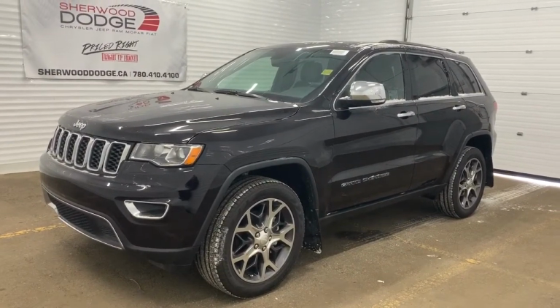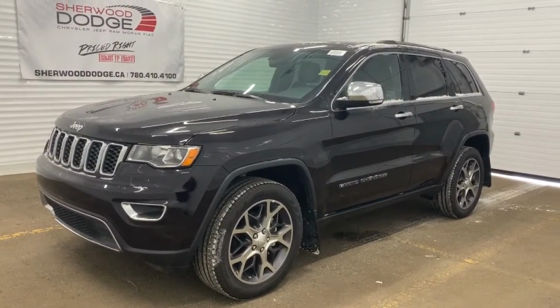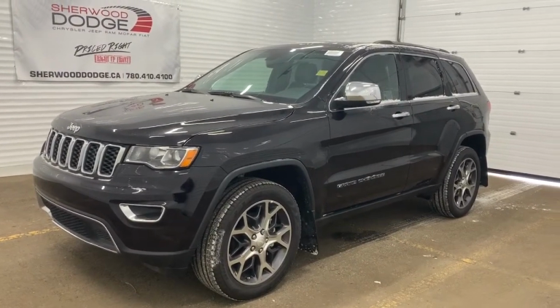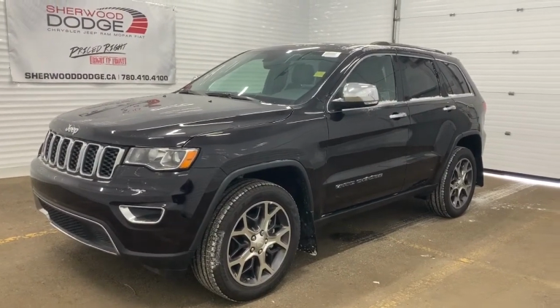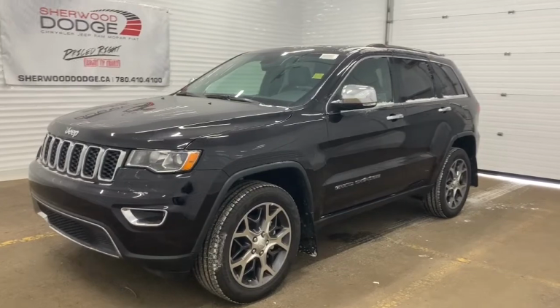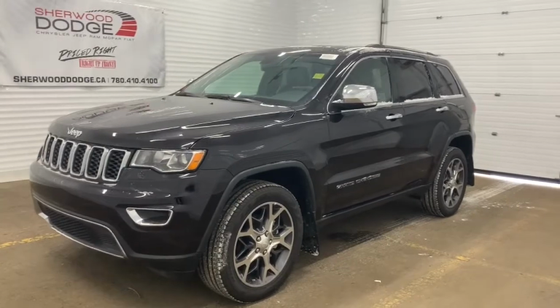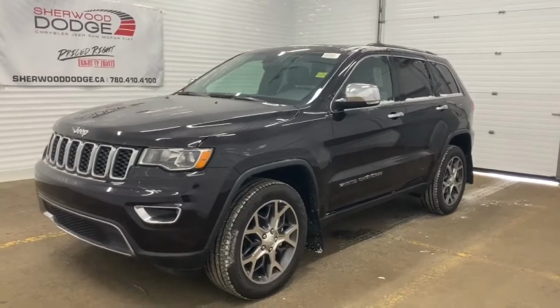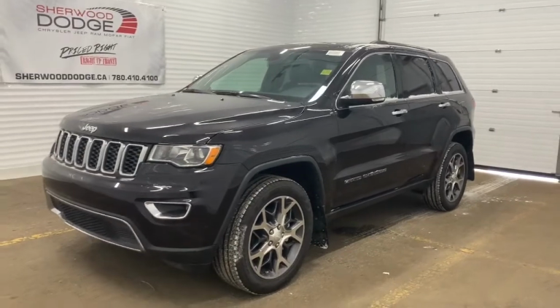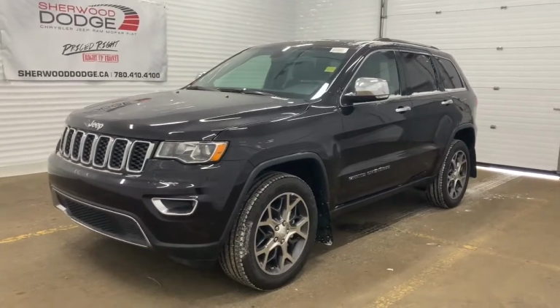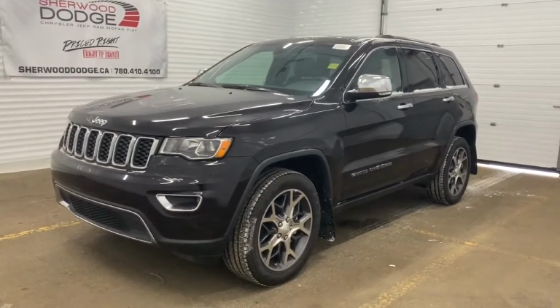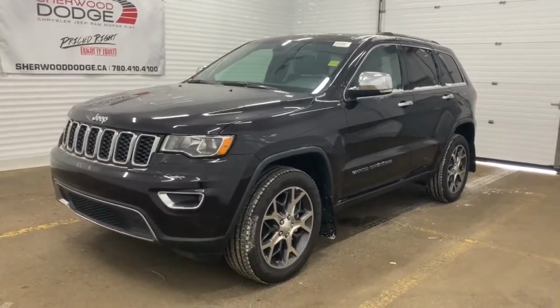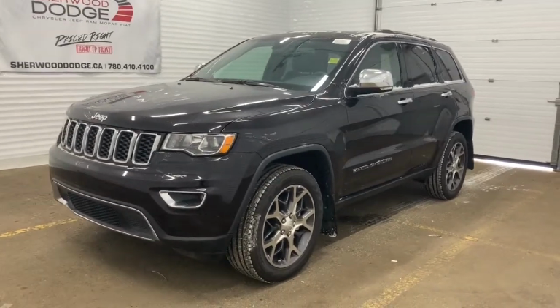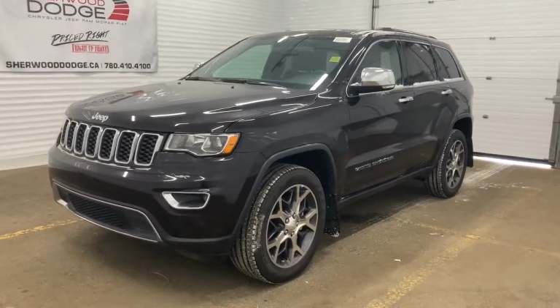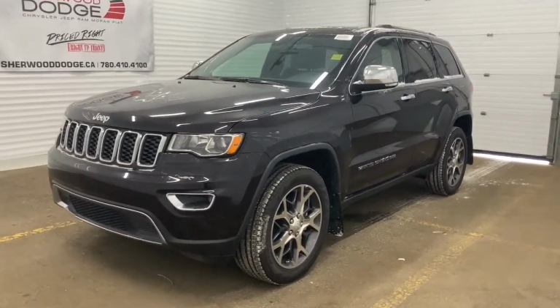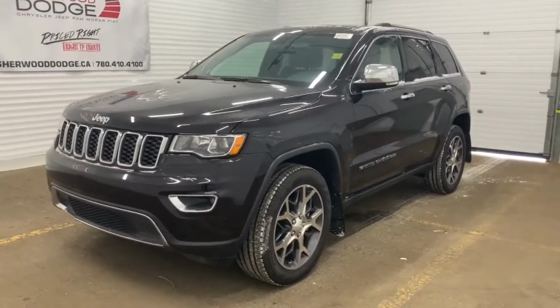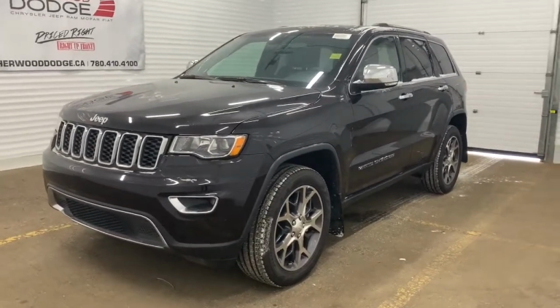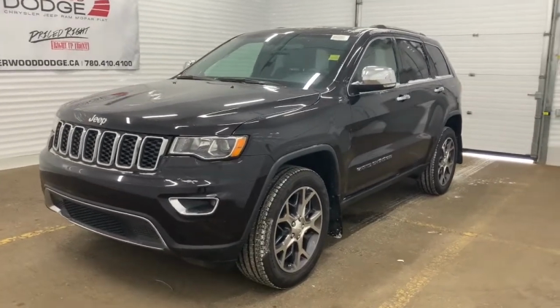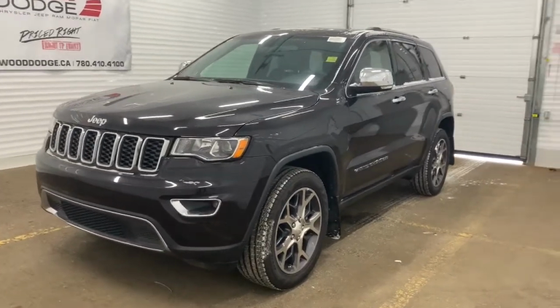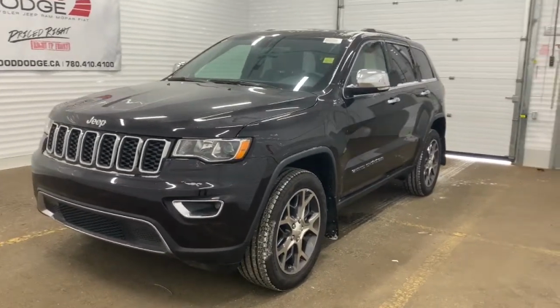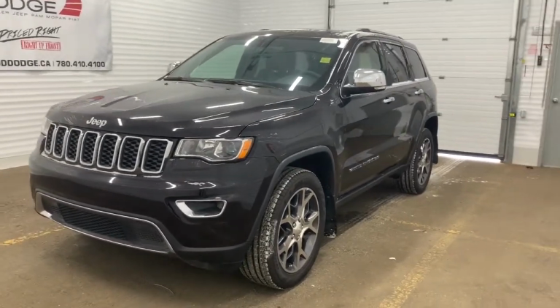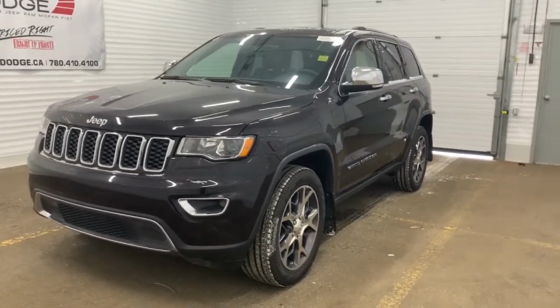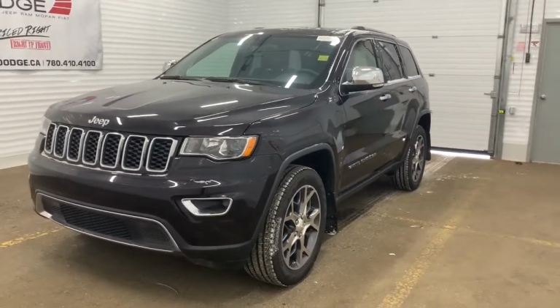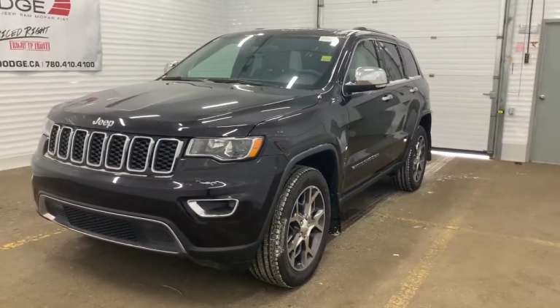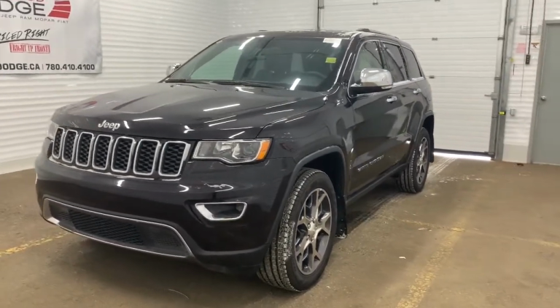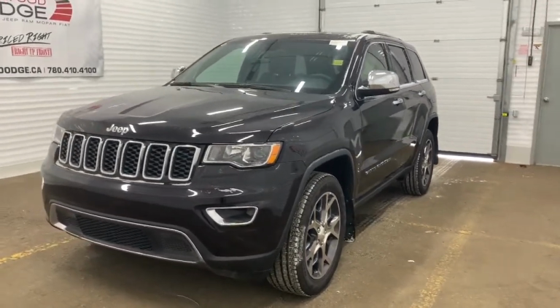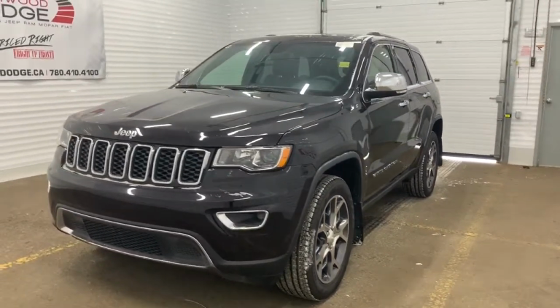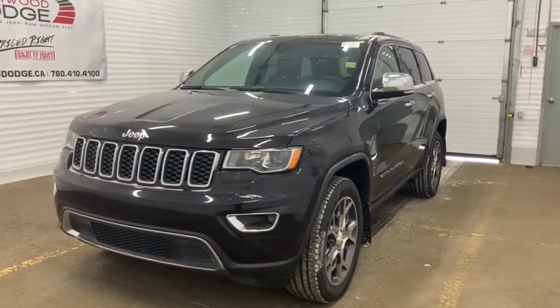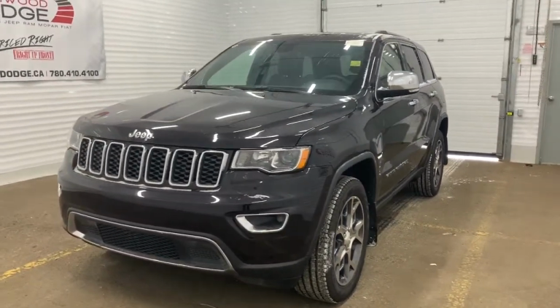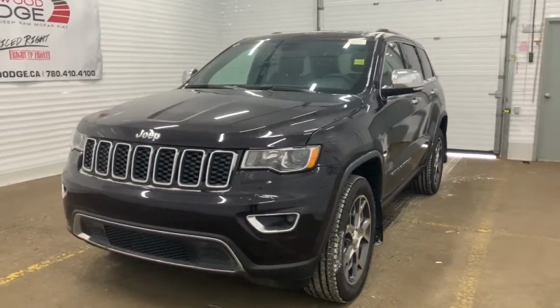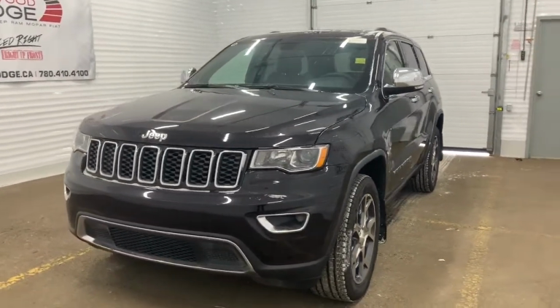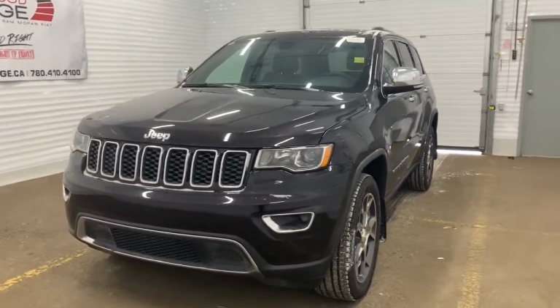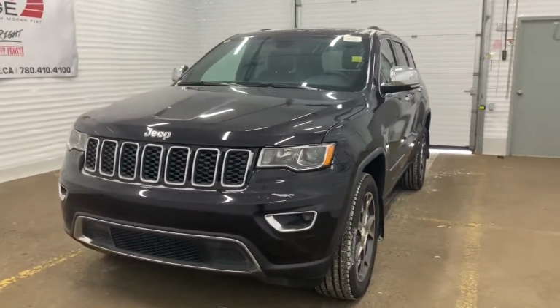This 4x4 SUV comes with chrome accents, sporty badging, rims, trim, and grille.